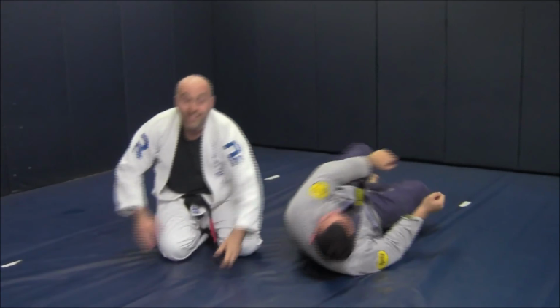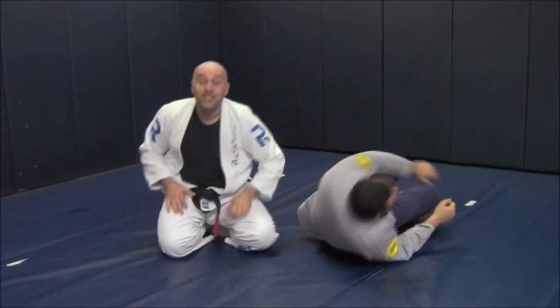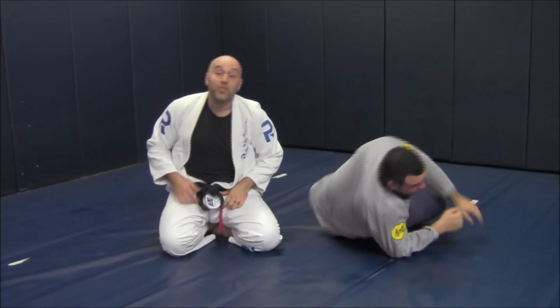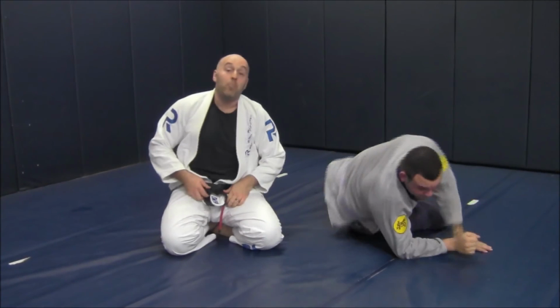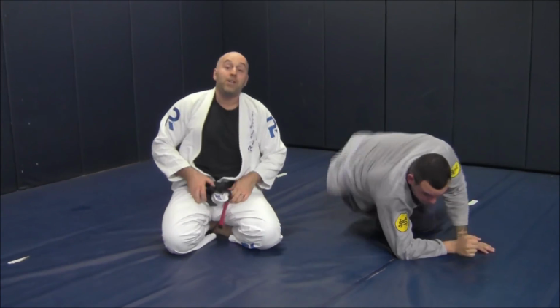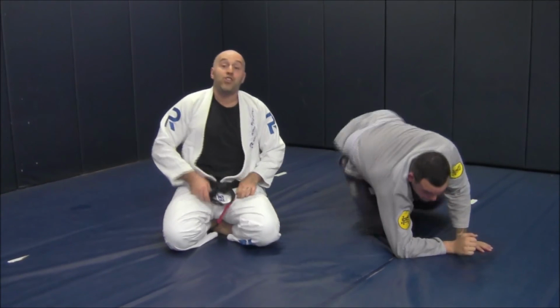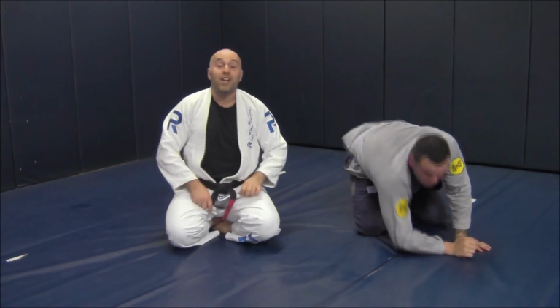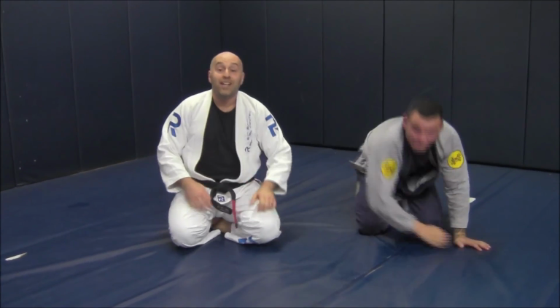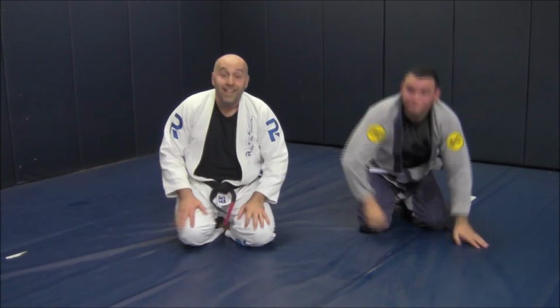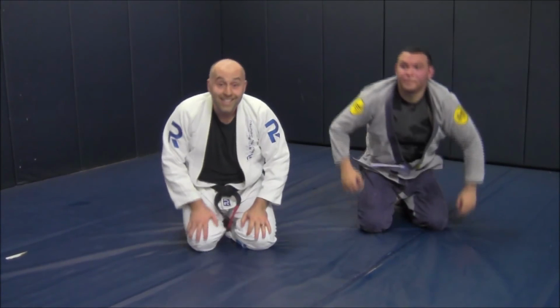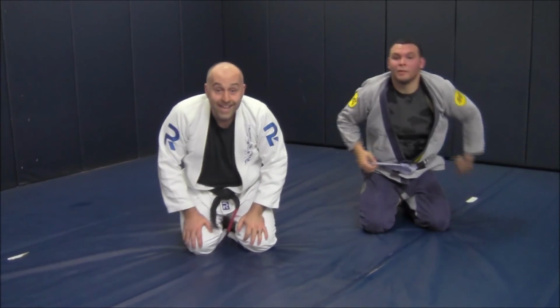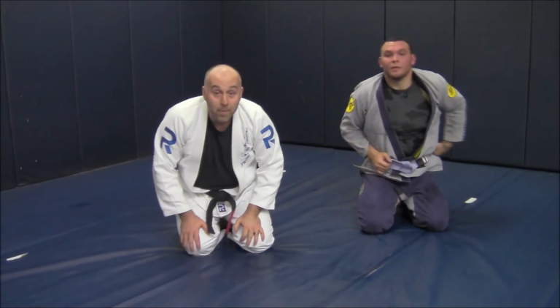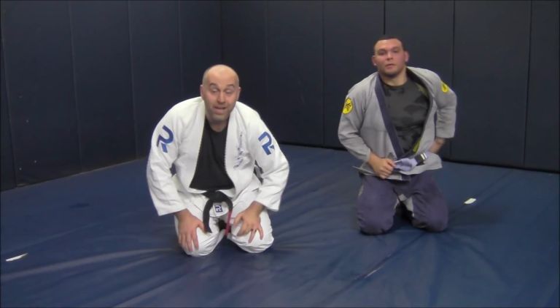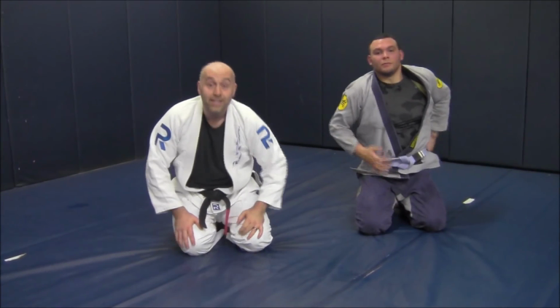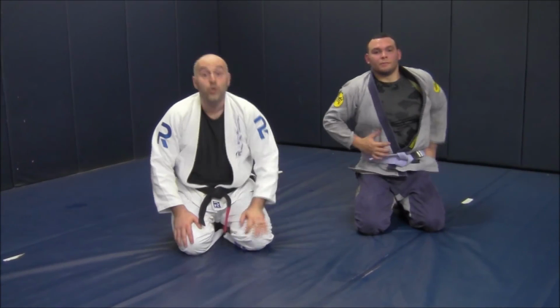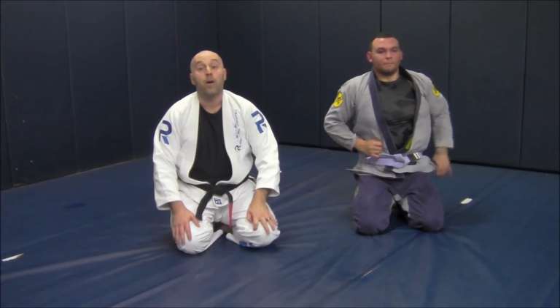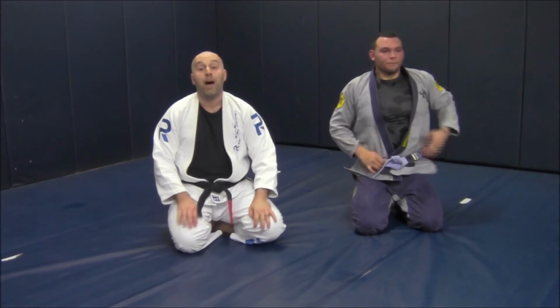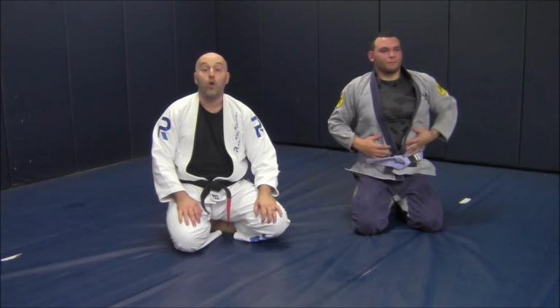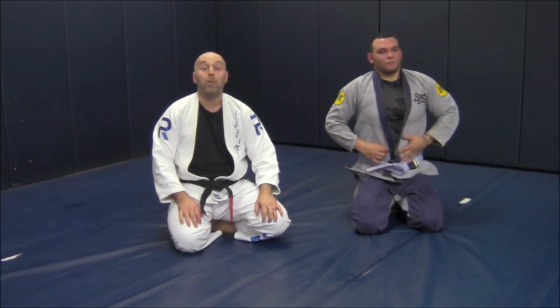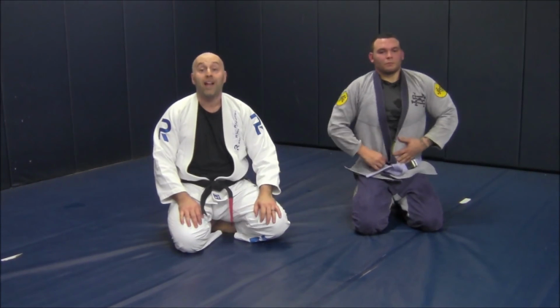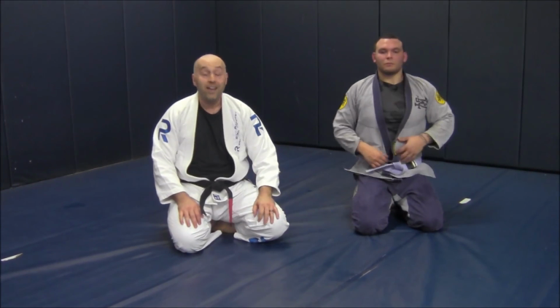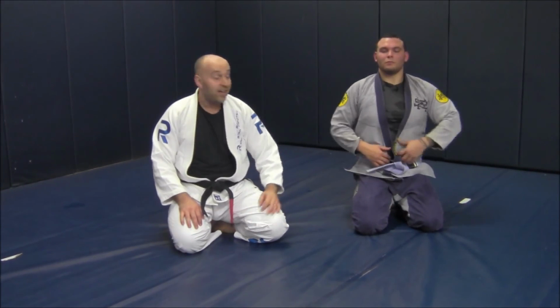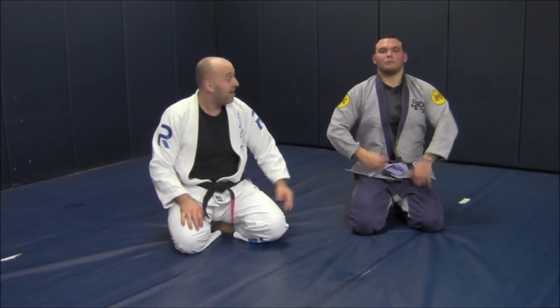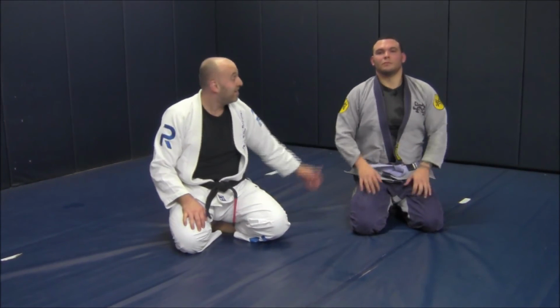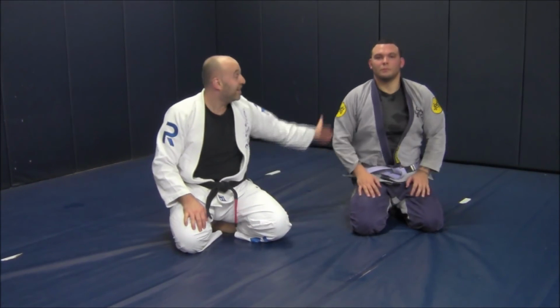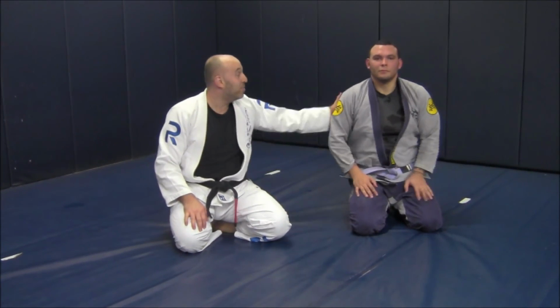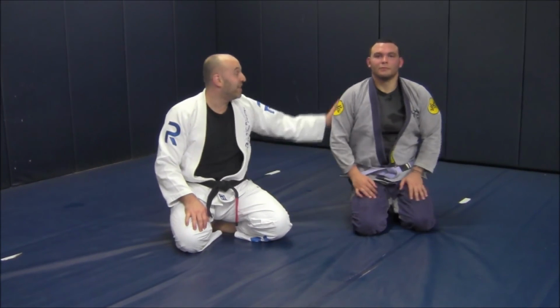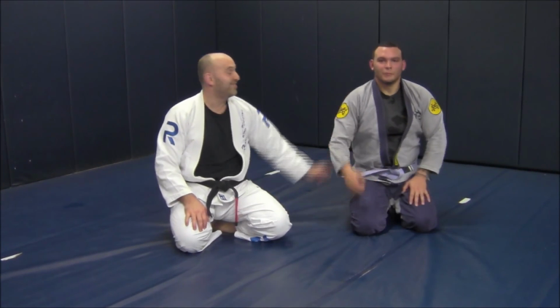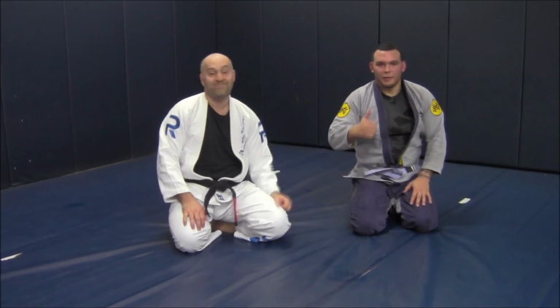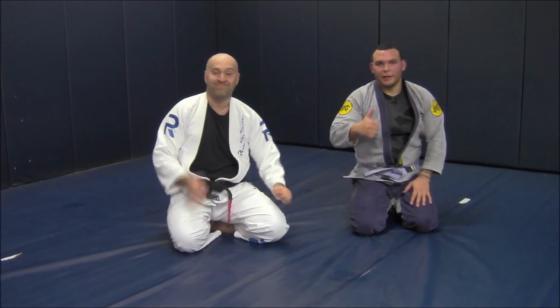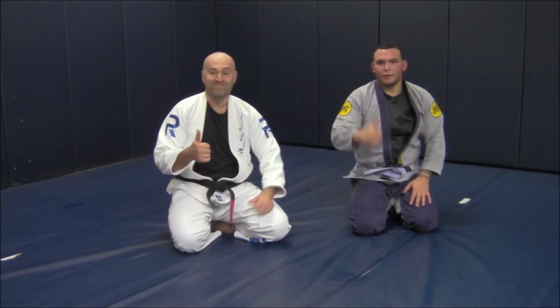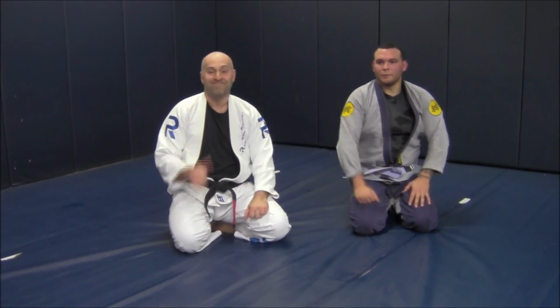Thanks so much. That's knee on belly to the mama palata. Thank you.